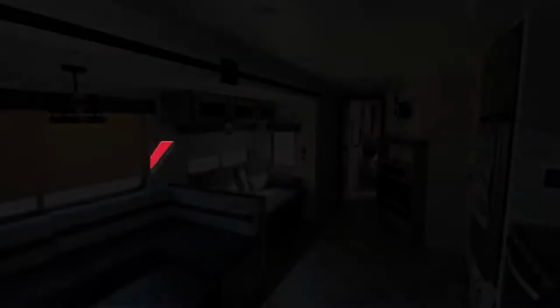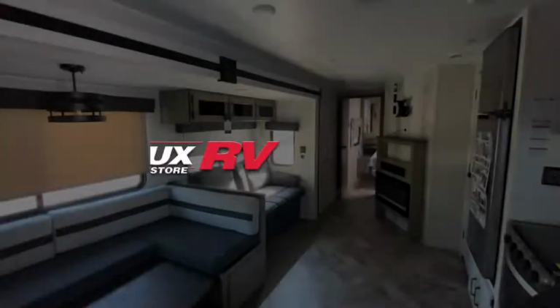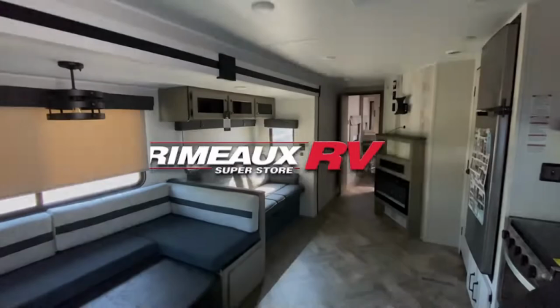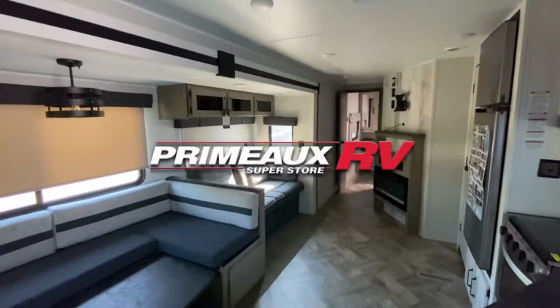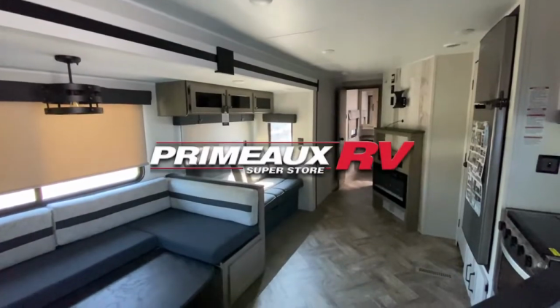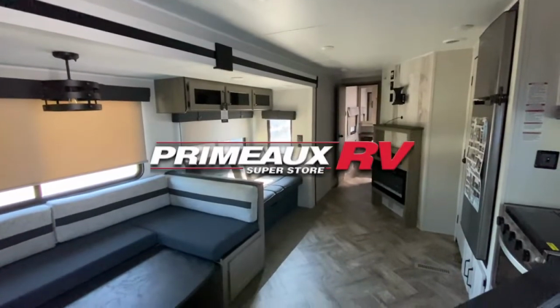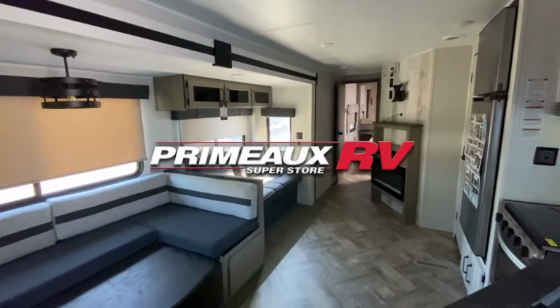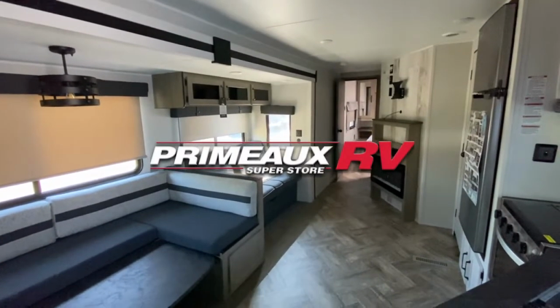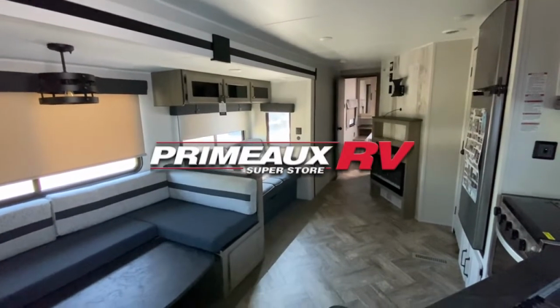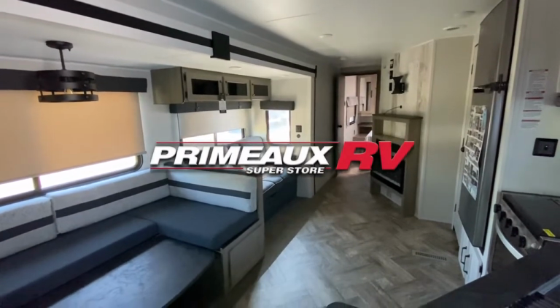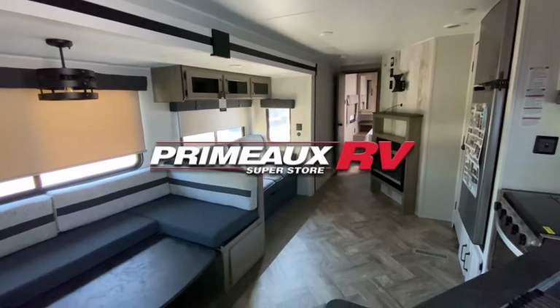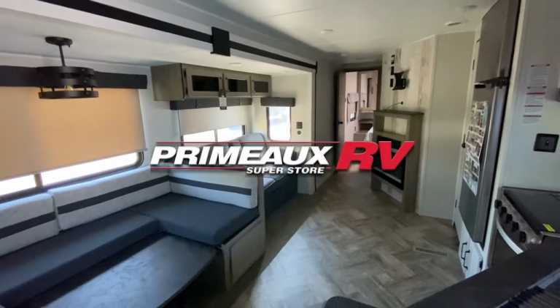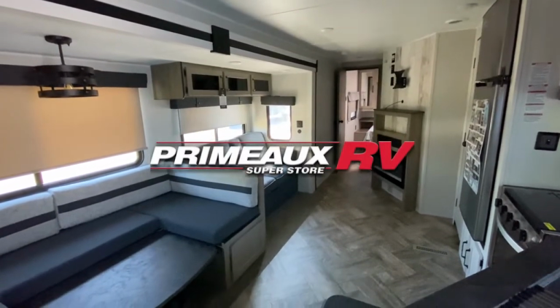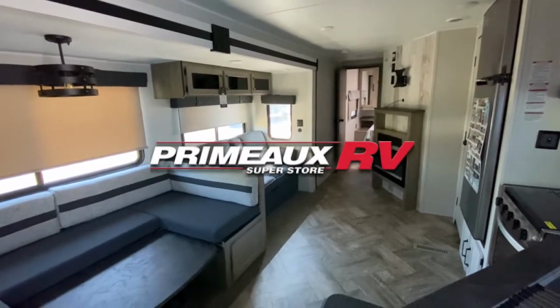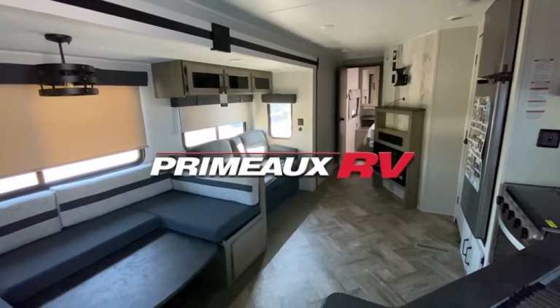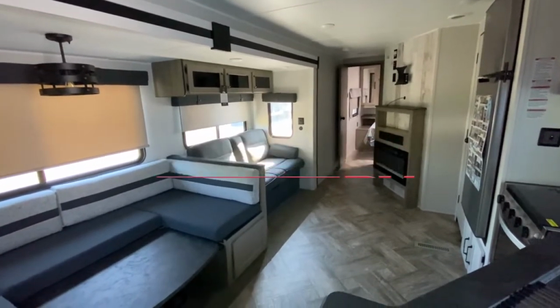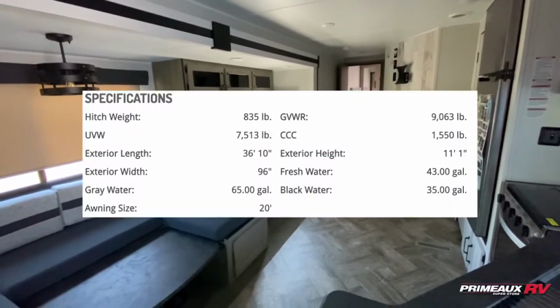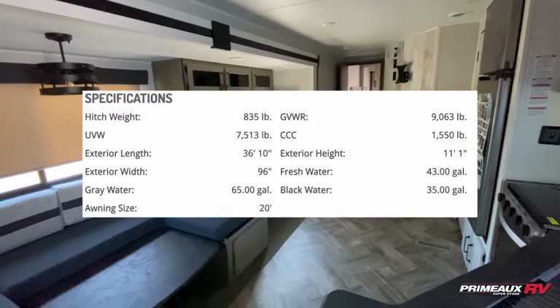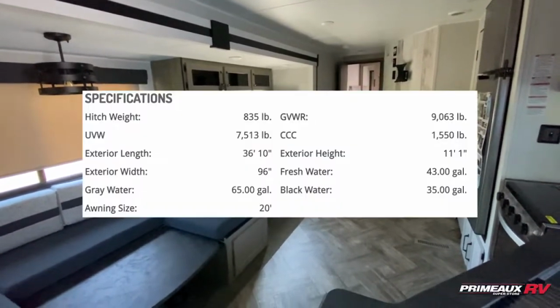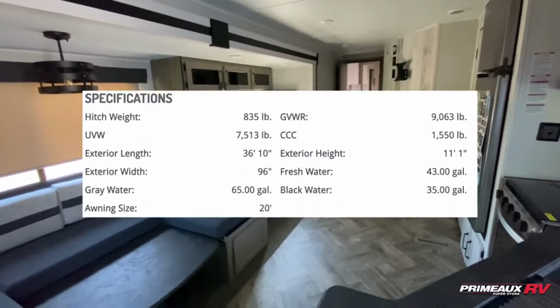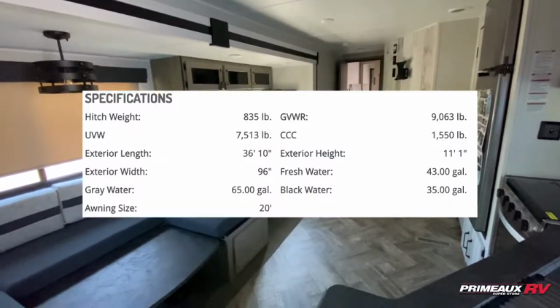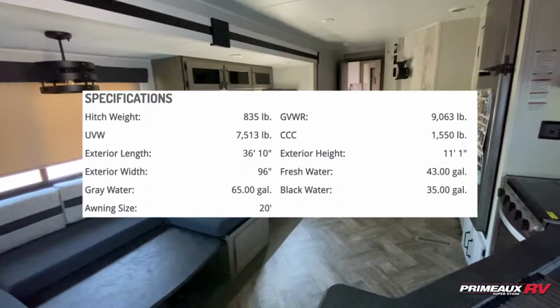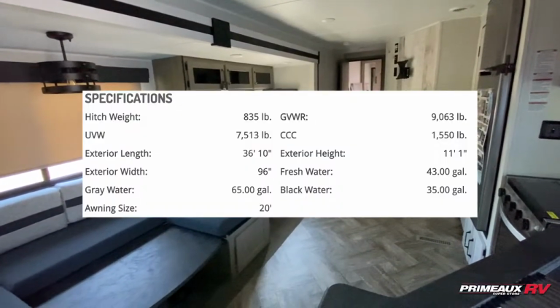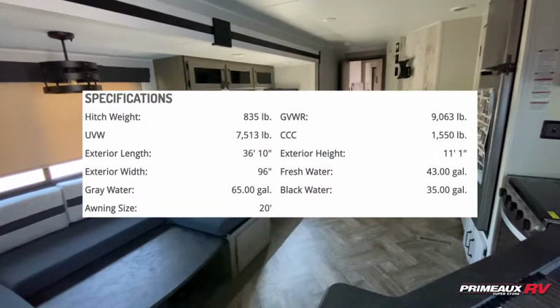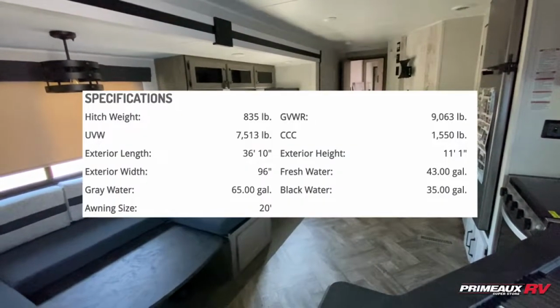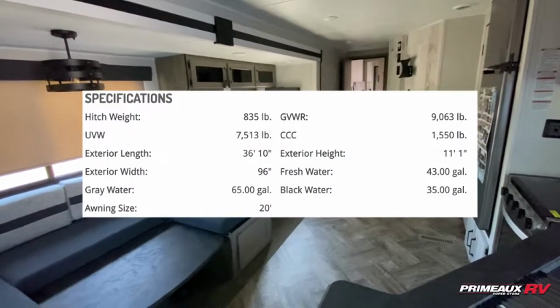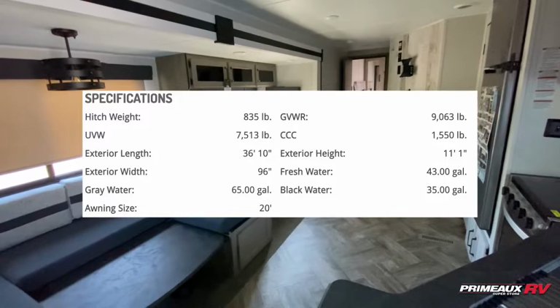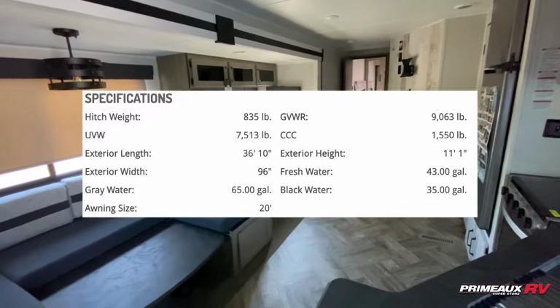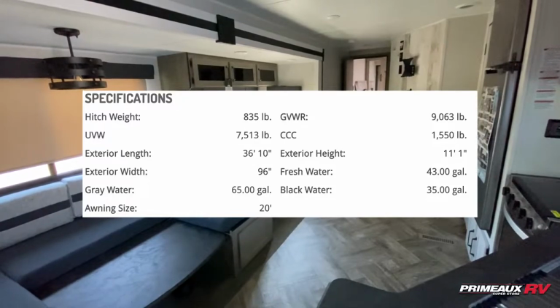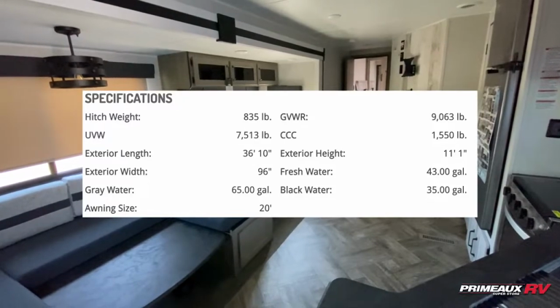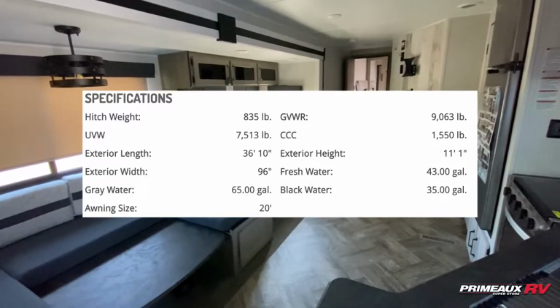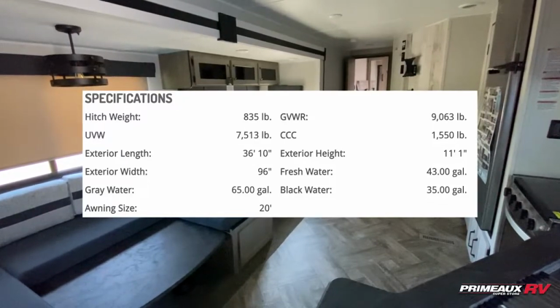We're taking a look at this Puma 28 VHSS 2B. I'll put all the details right here and we'll check everything out.